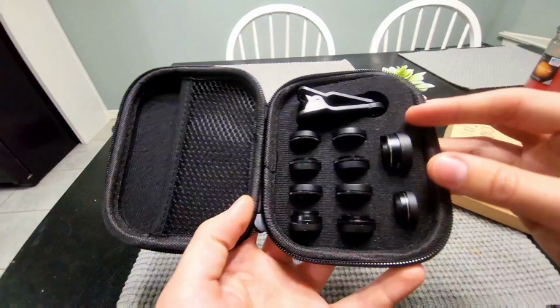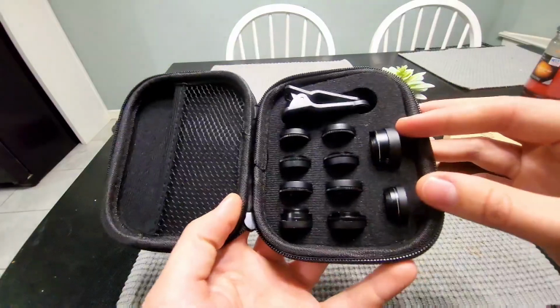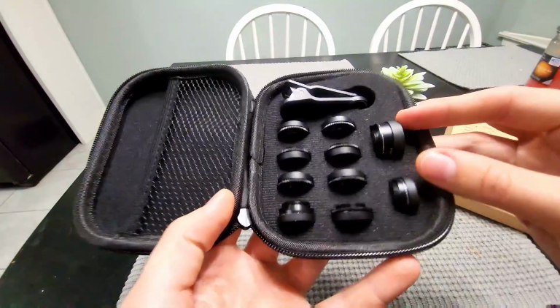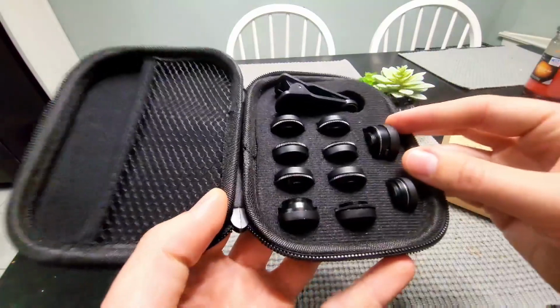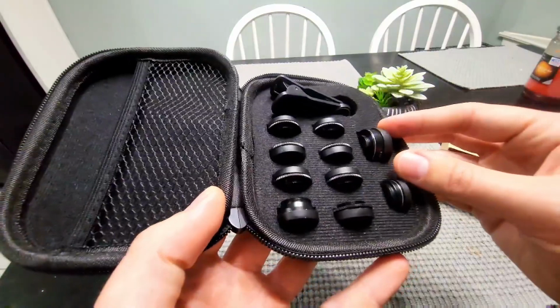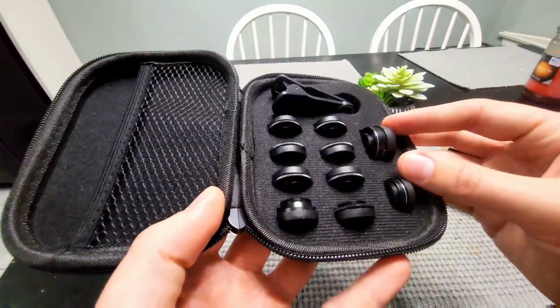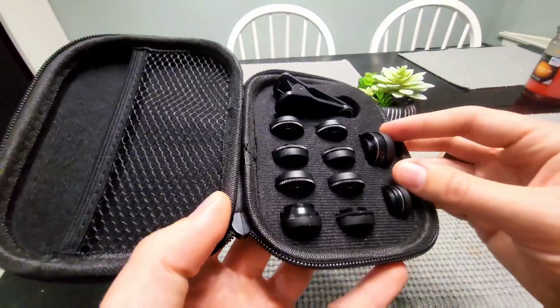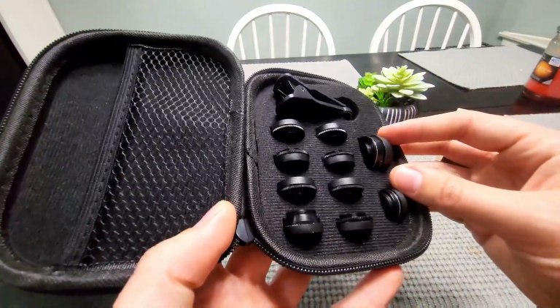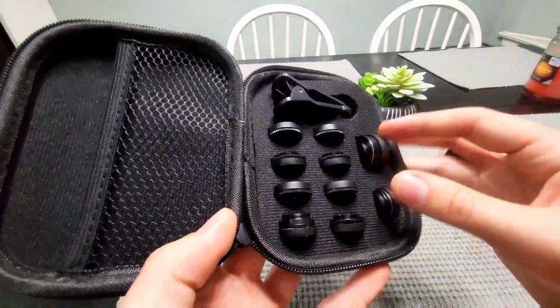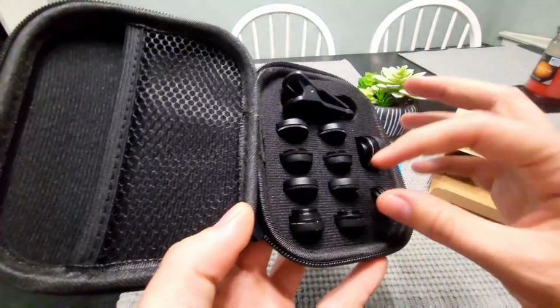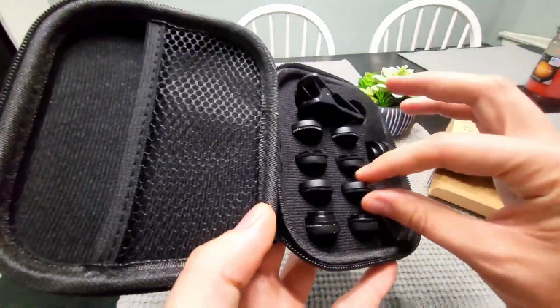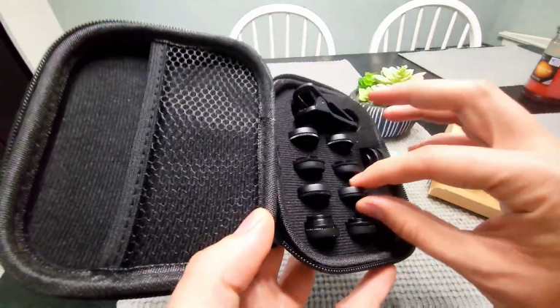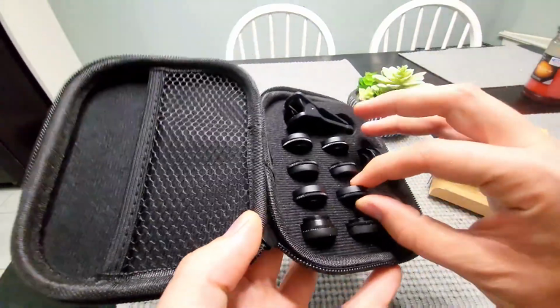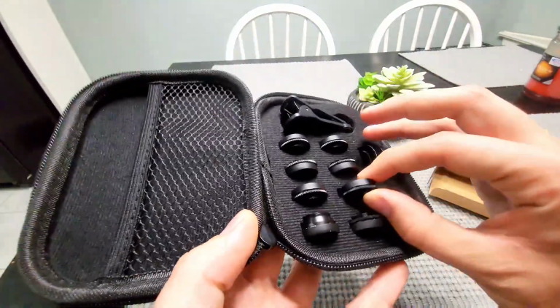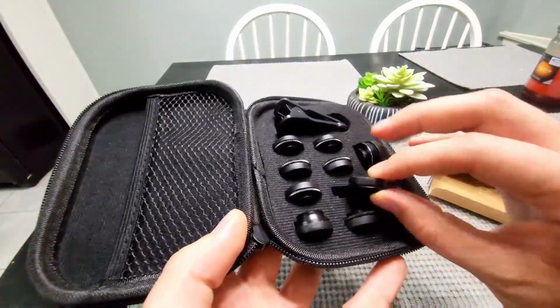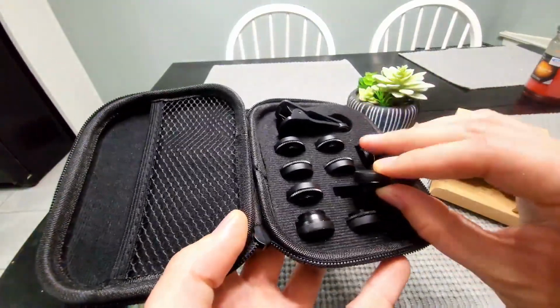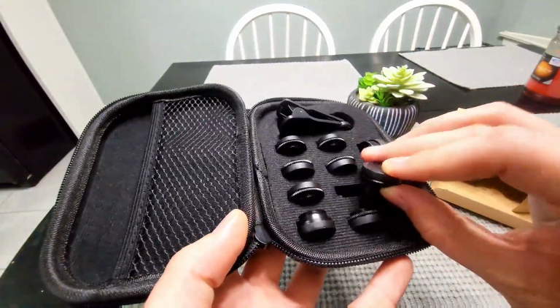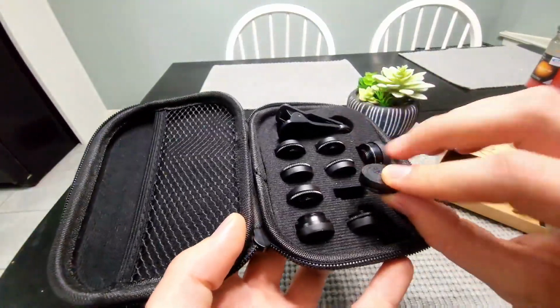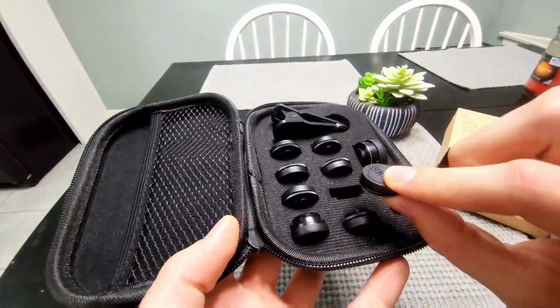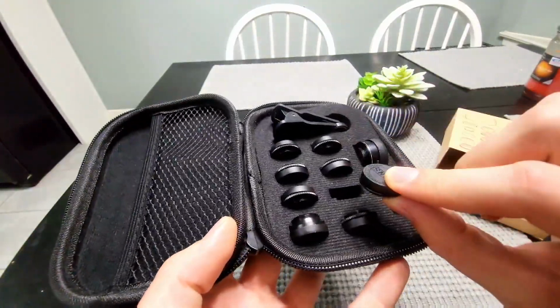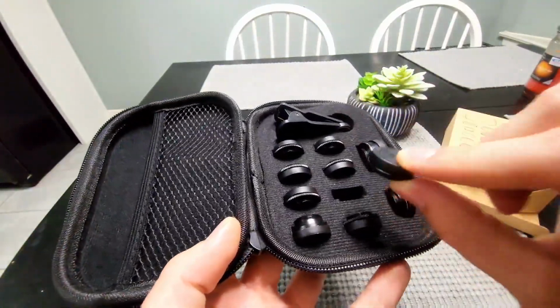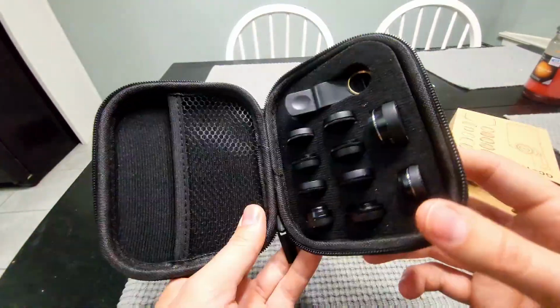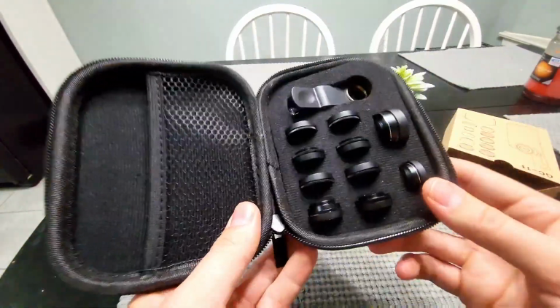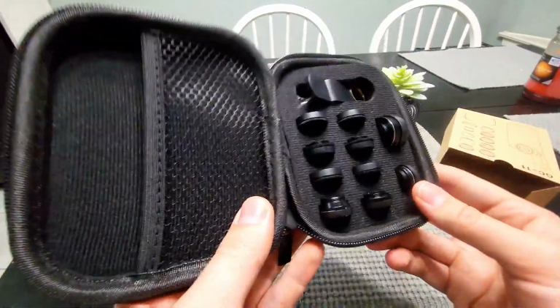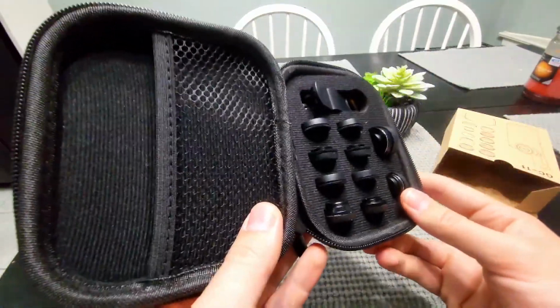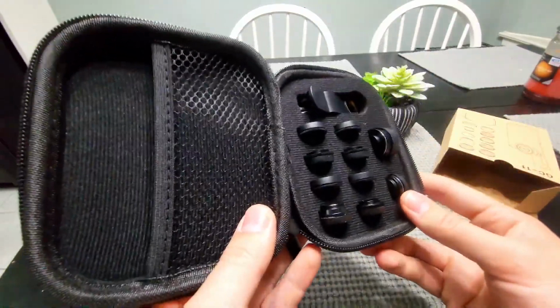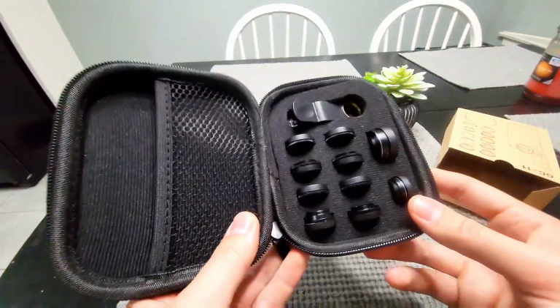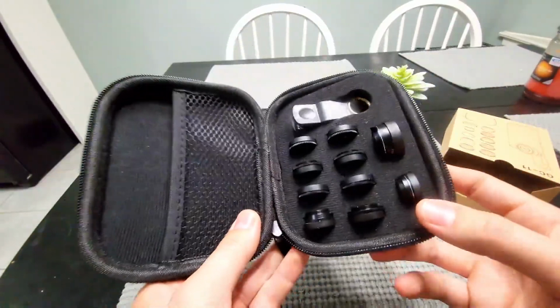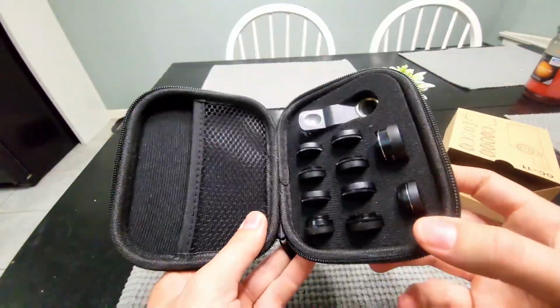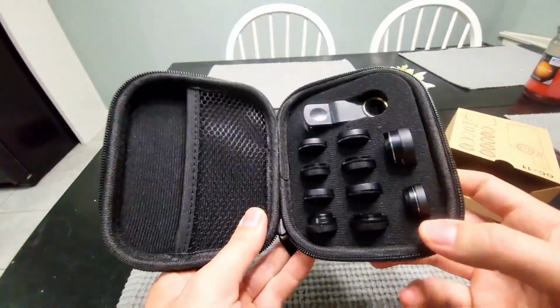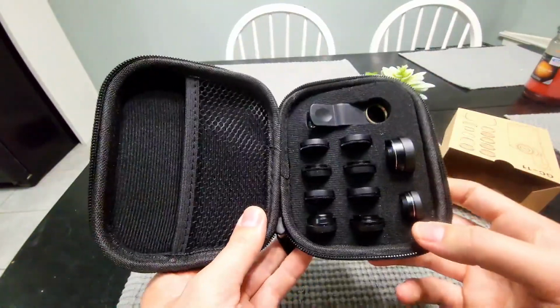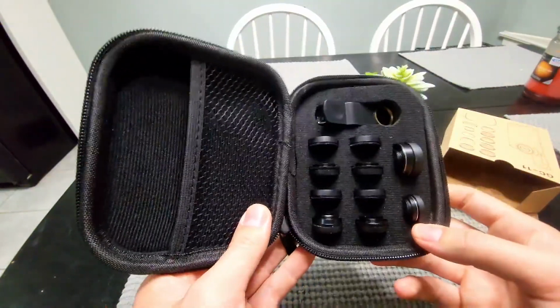These definitely look like high quality lenses. I would definitely give them a try. I'd say it's one of the better lens kits out there.